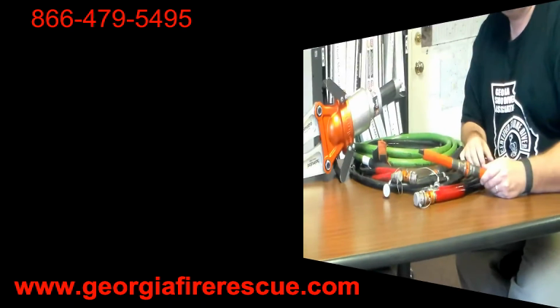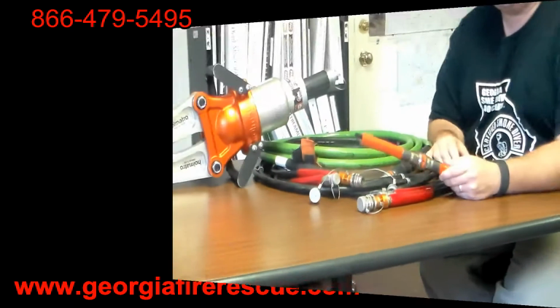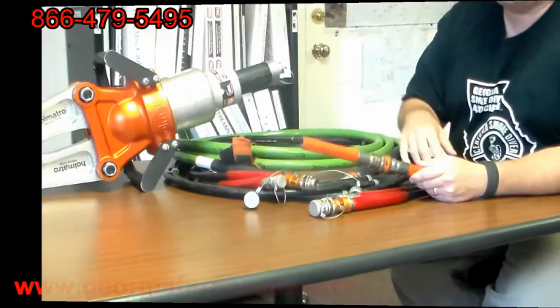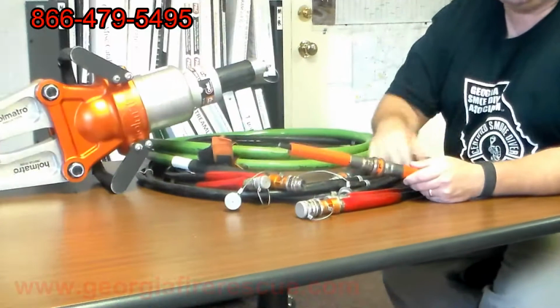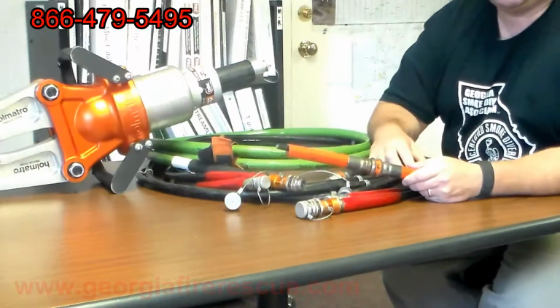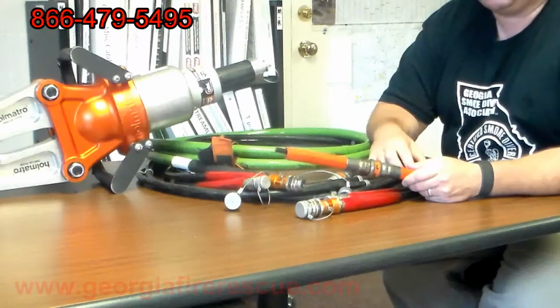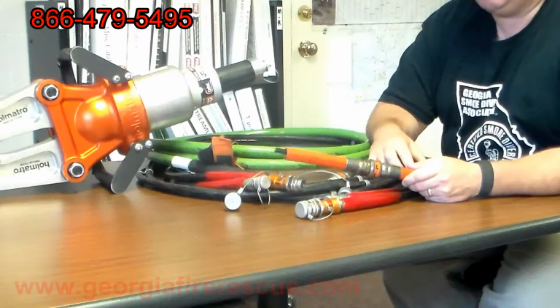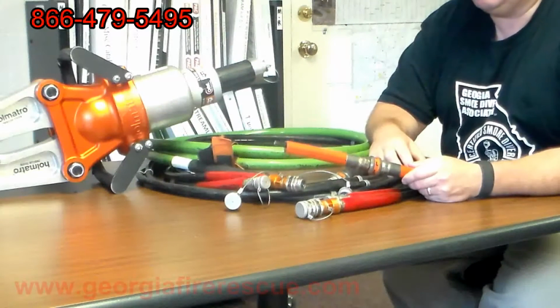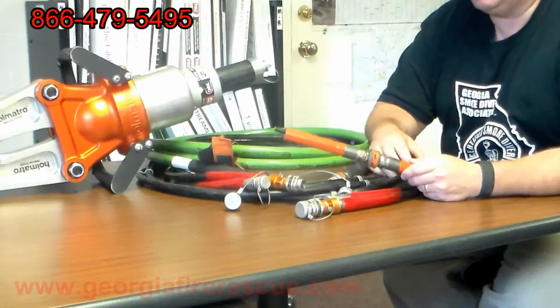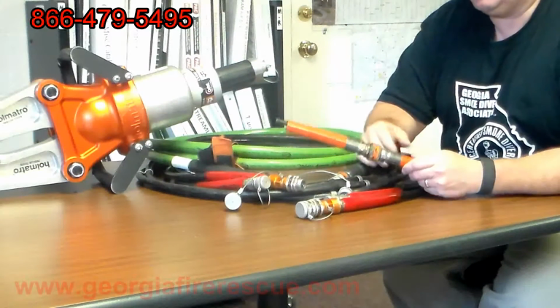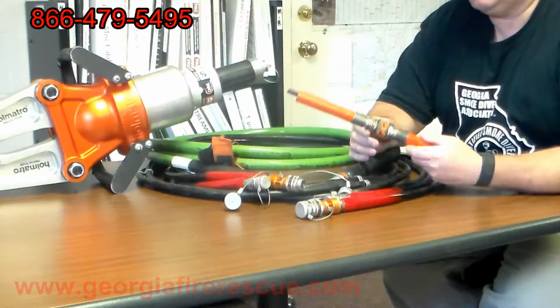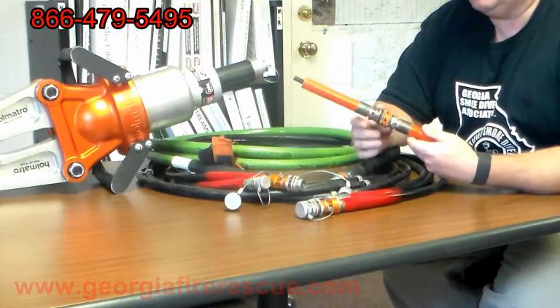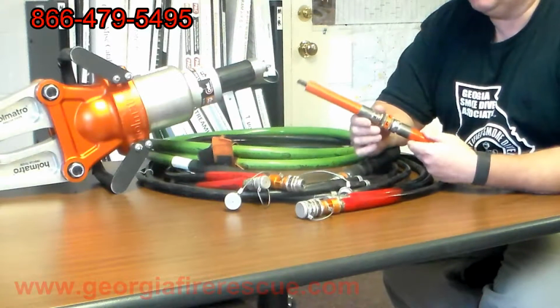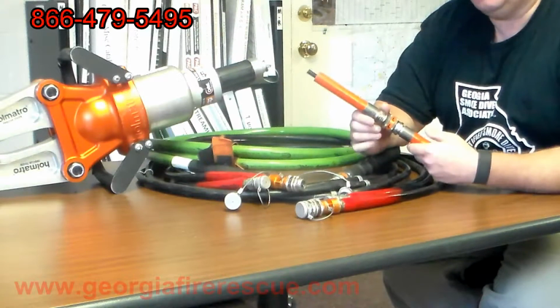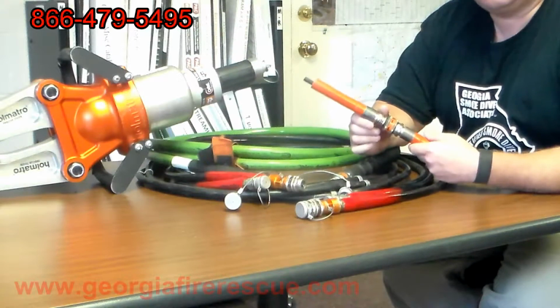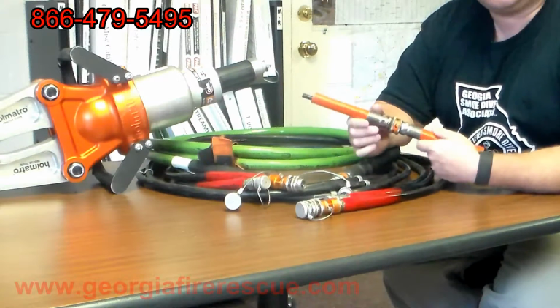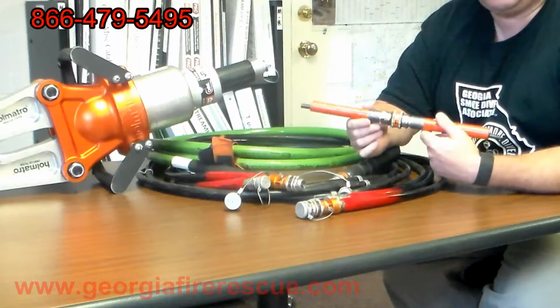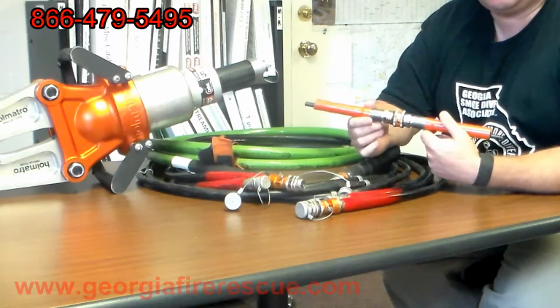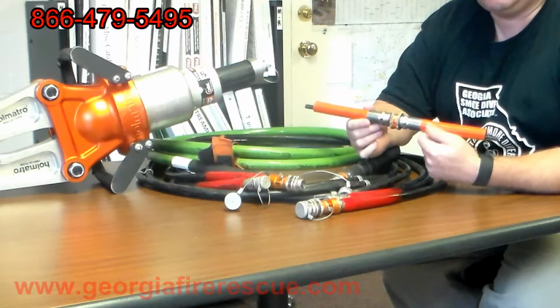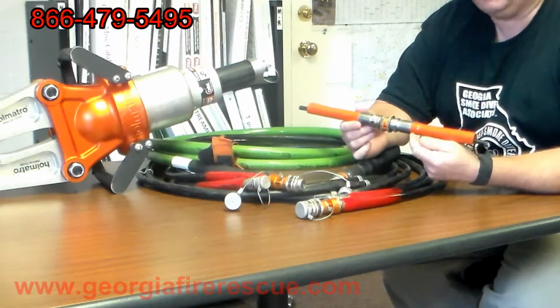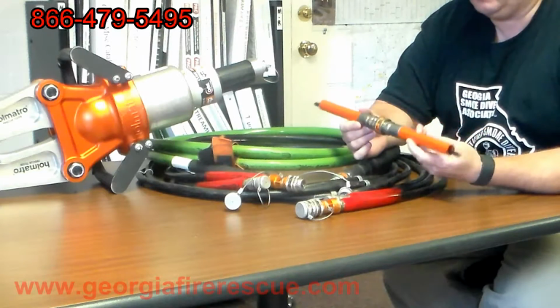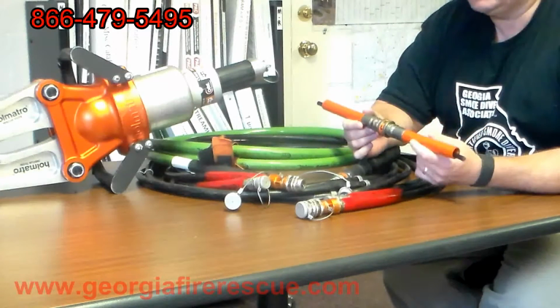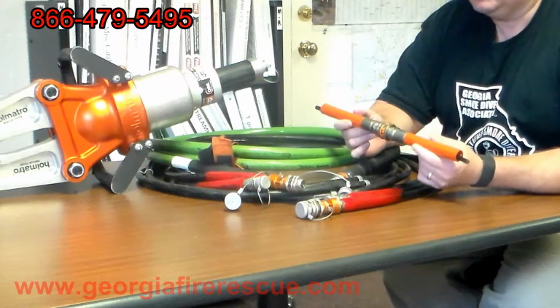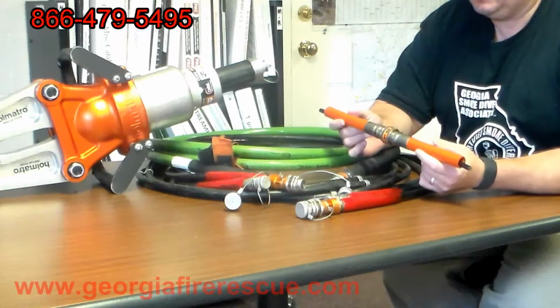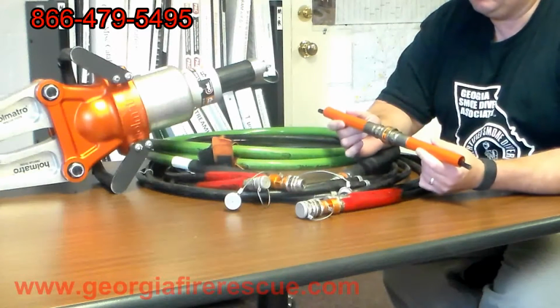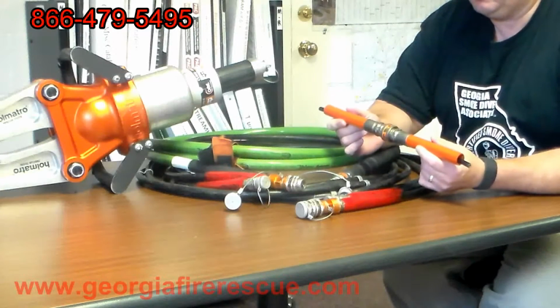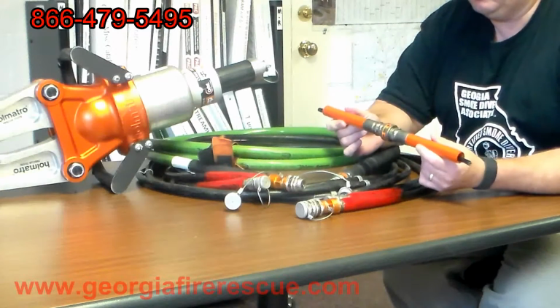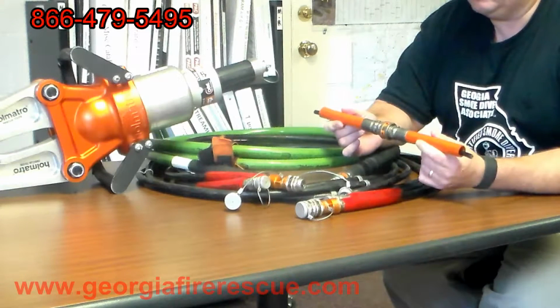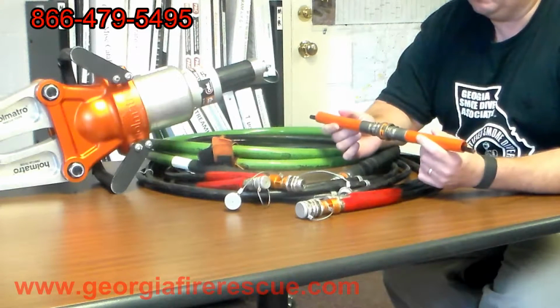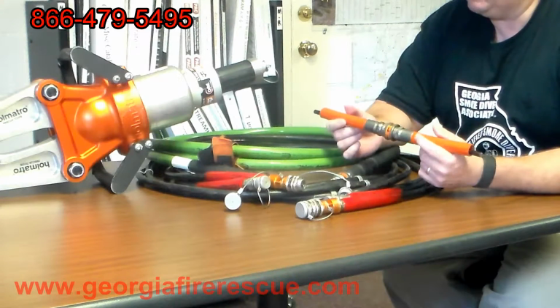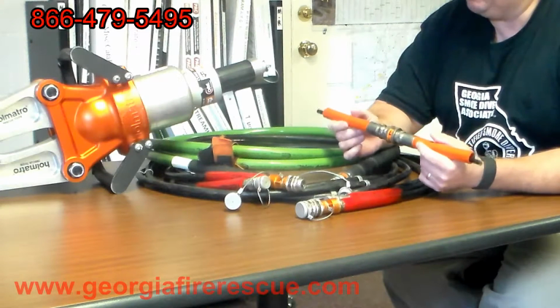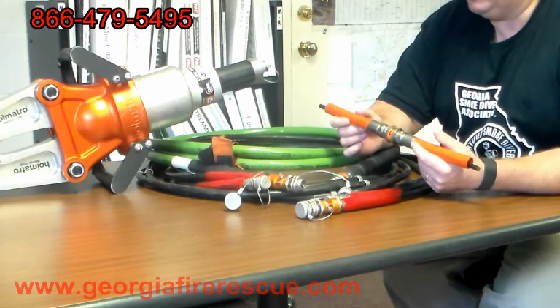Hey, this is Jeff from Georgia Fire Rescue Squad. Let's spend just a few minutes to talk about core technology hydraulic hoses and what that means.